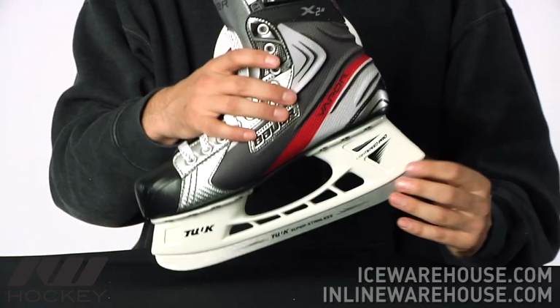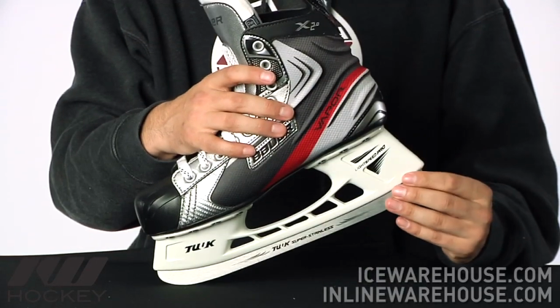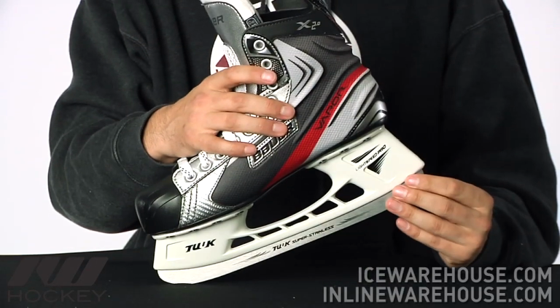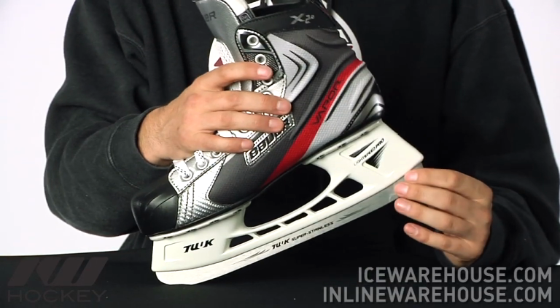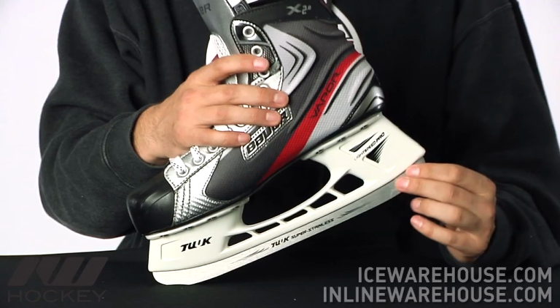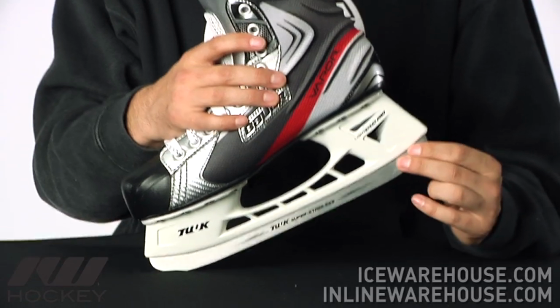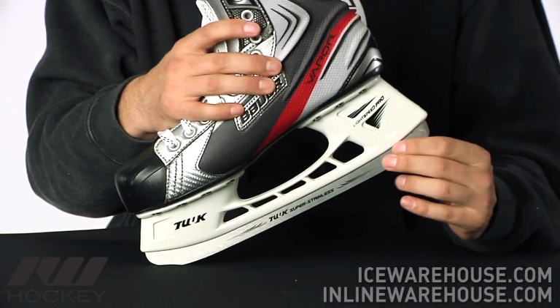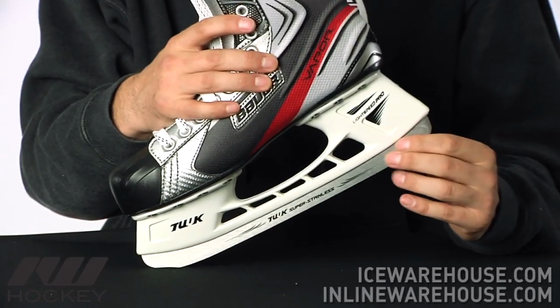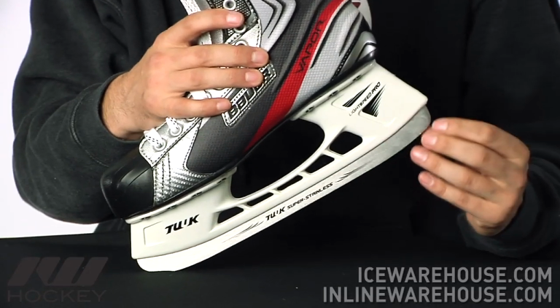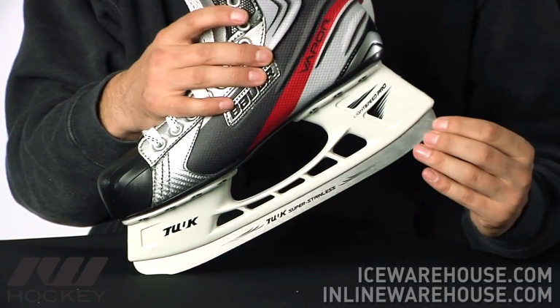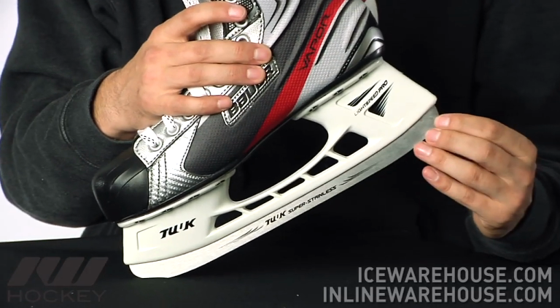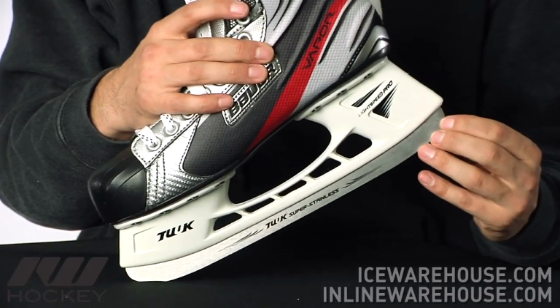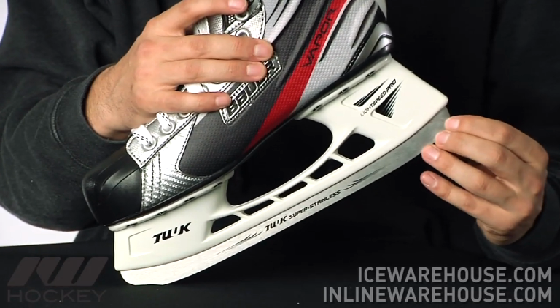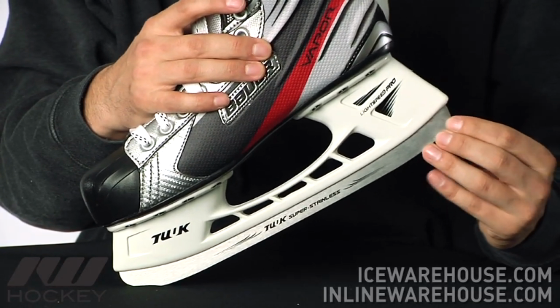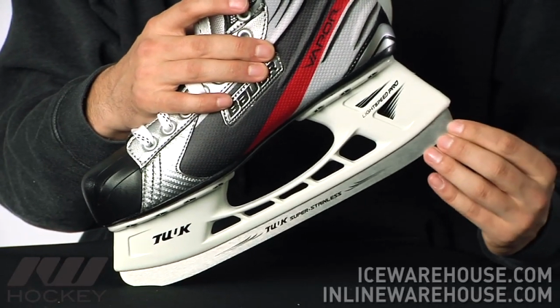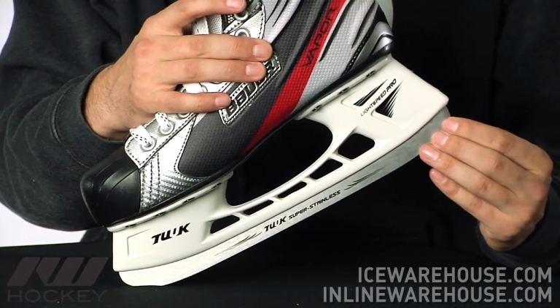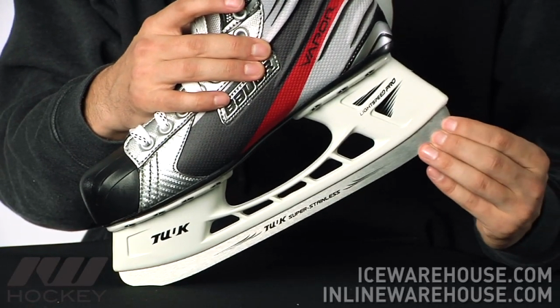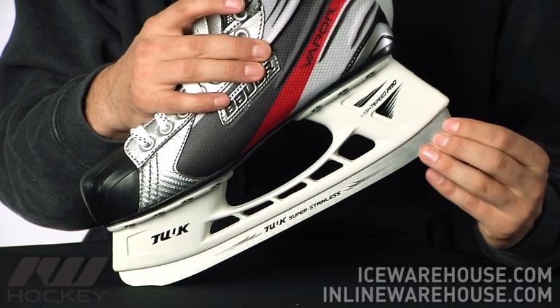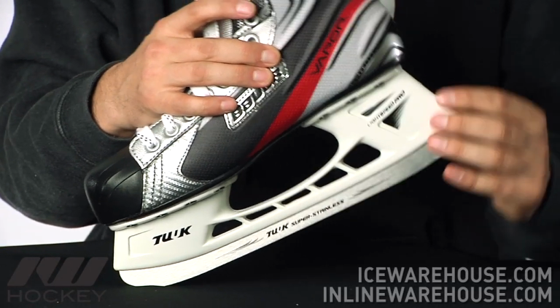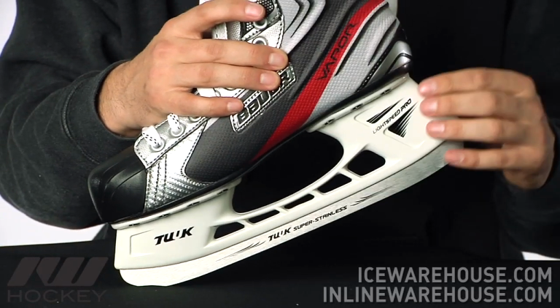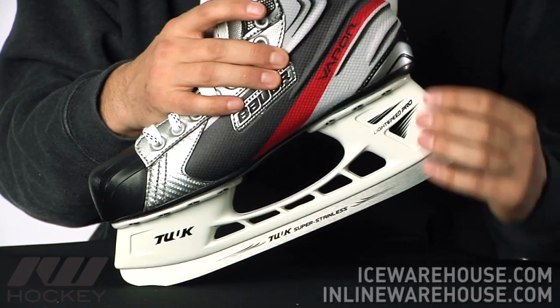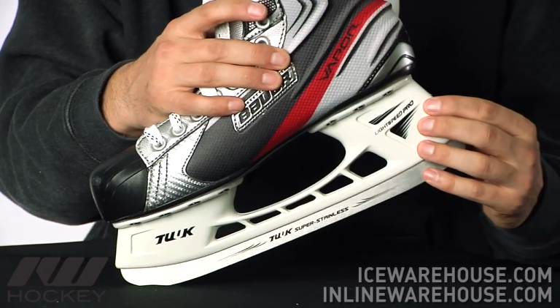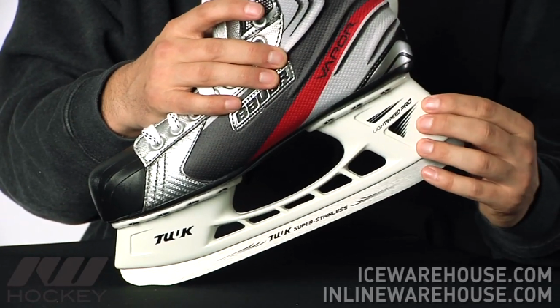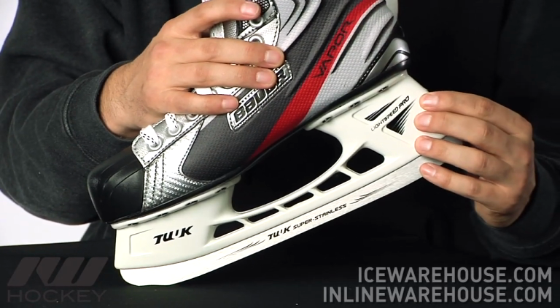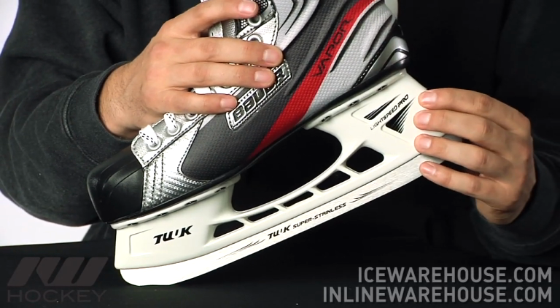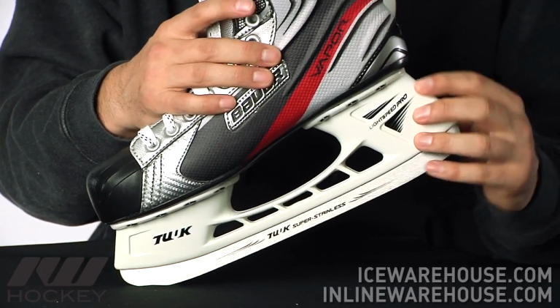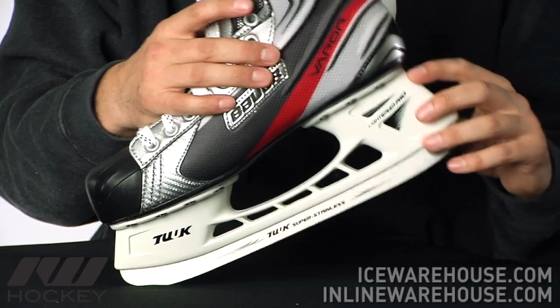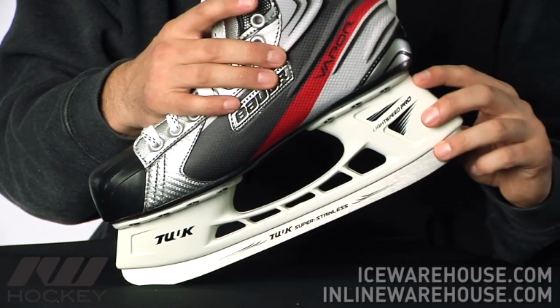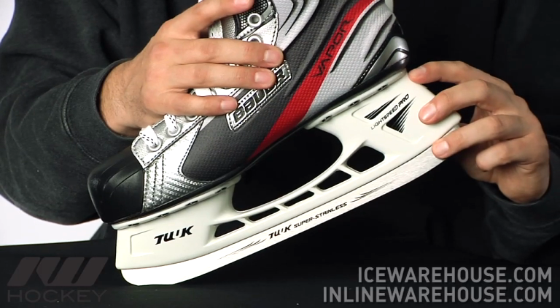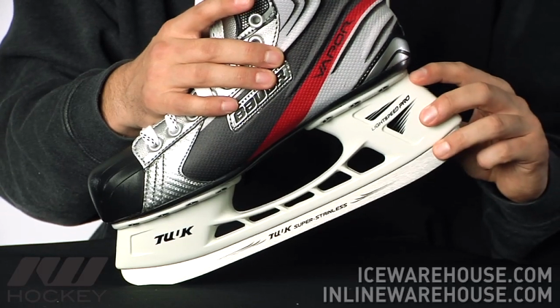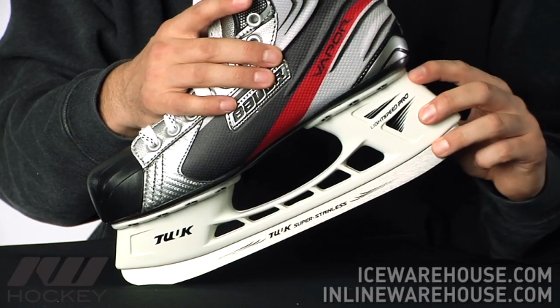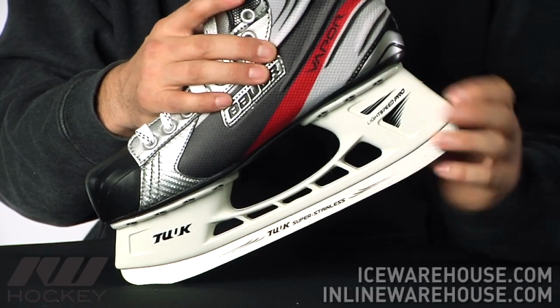Starting on the bottom, you have a stainless steel runner — nice high grade steel below you that's going to hold a nice edge — as well as the tuck holder, which is going to be one of the more sought after holders on the market.